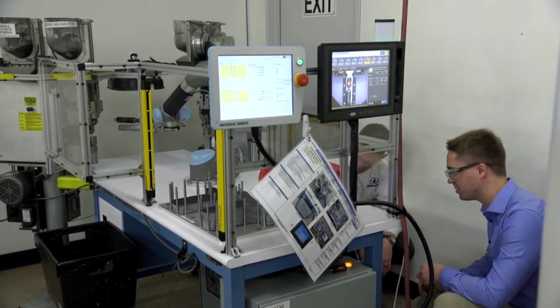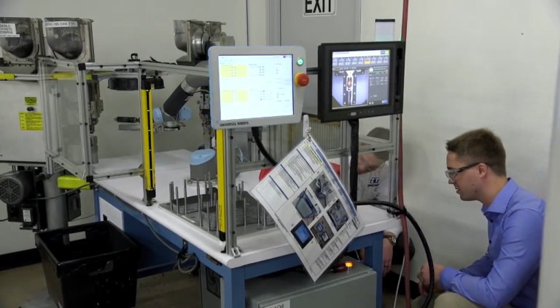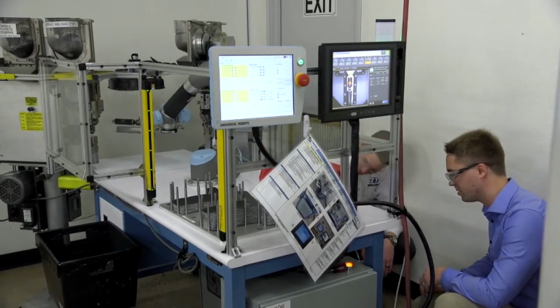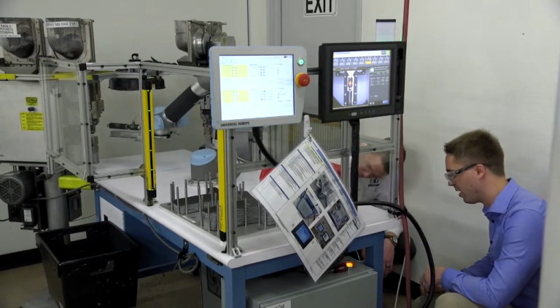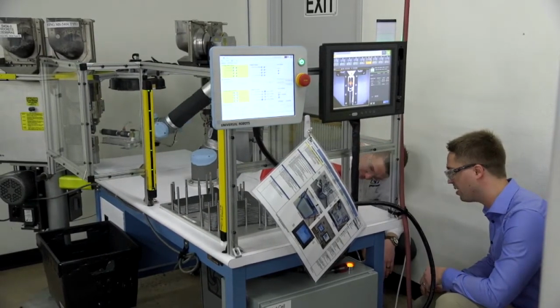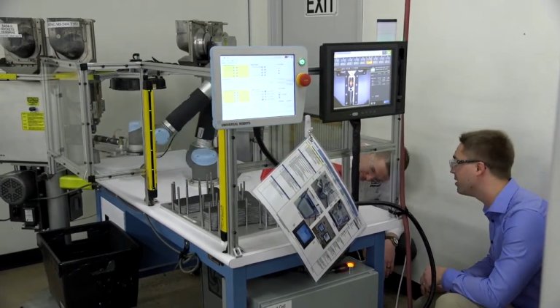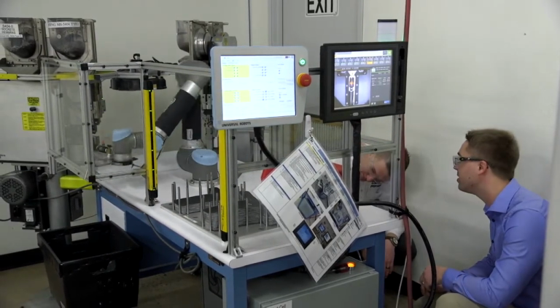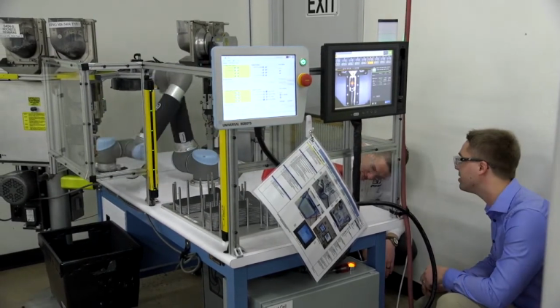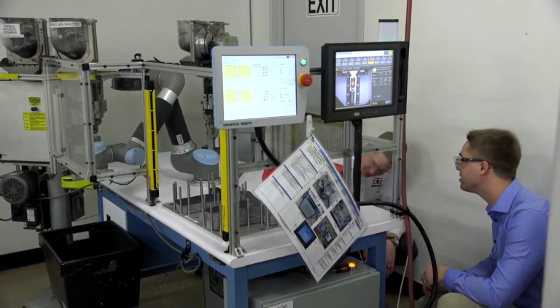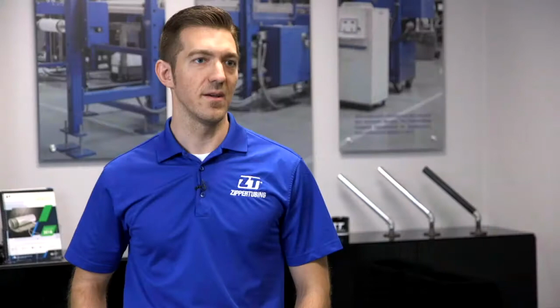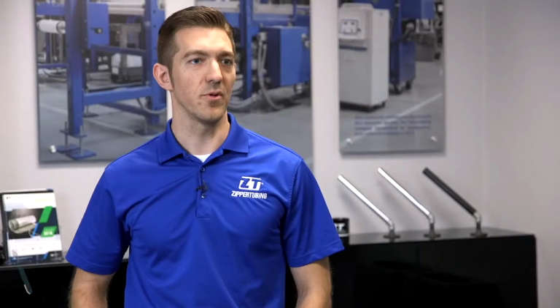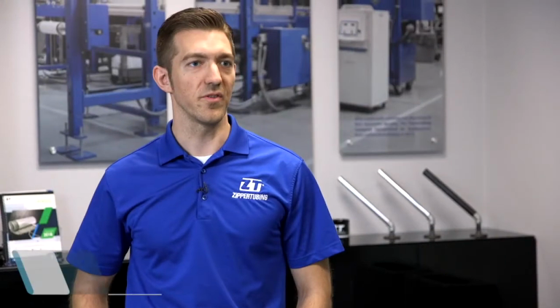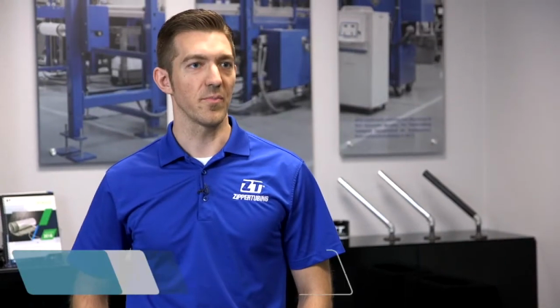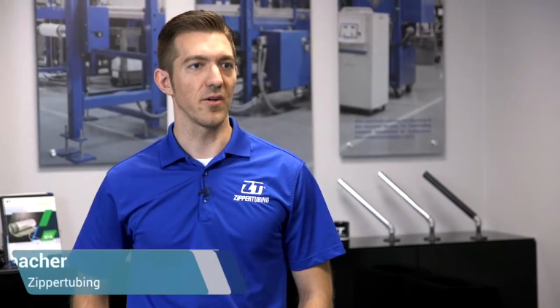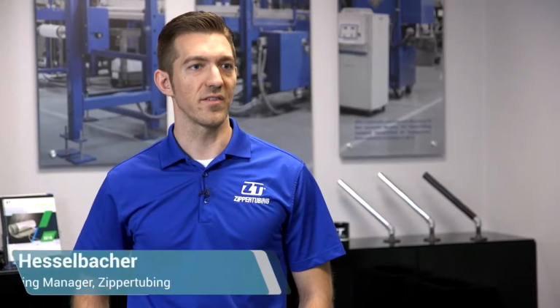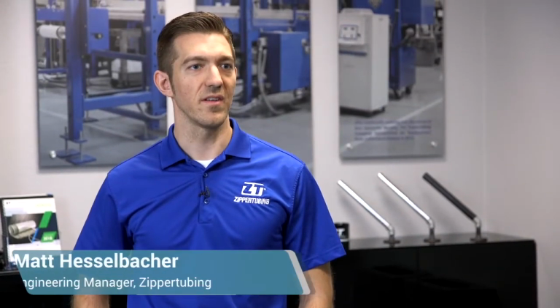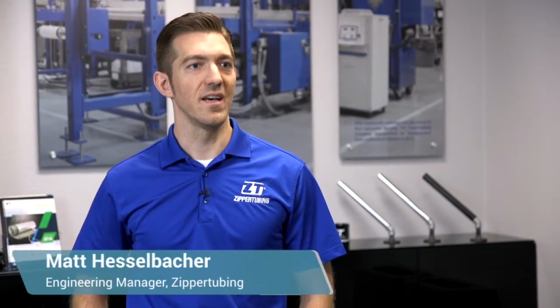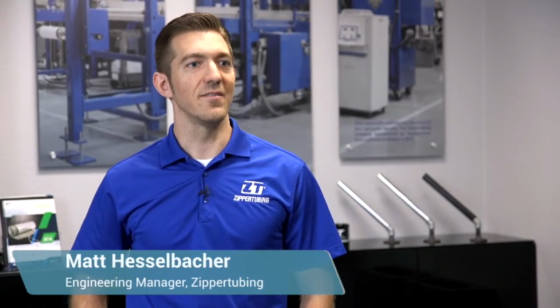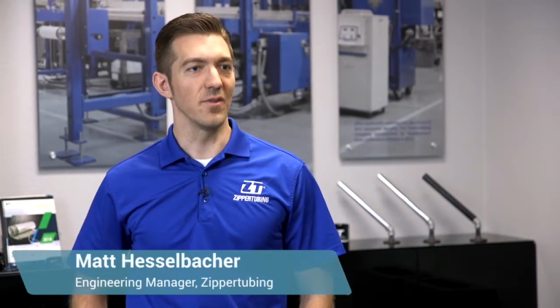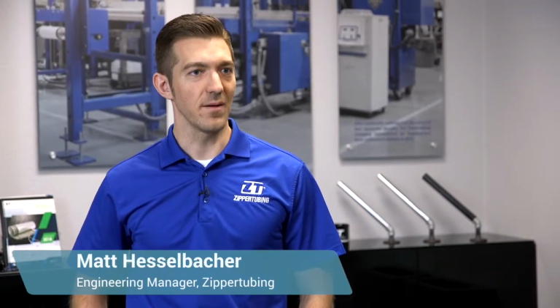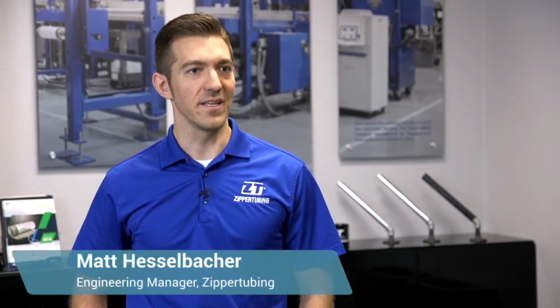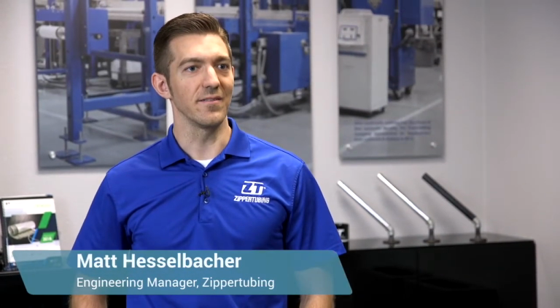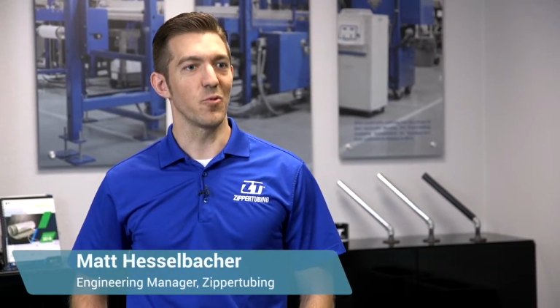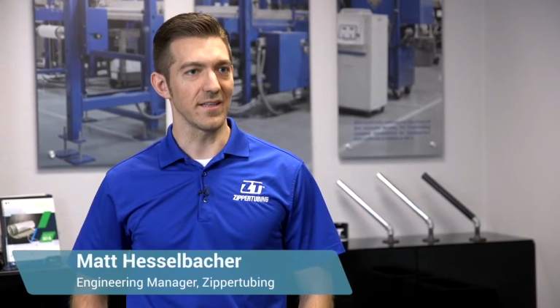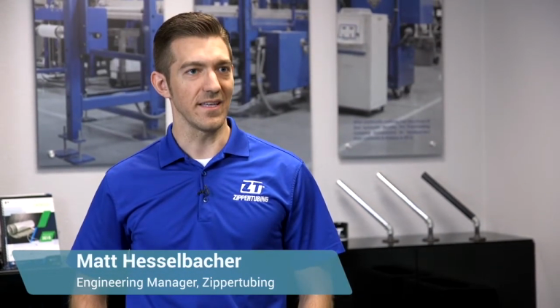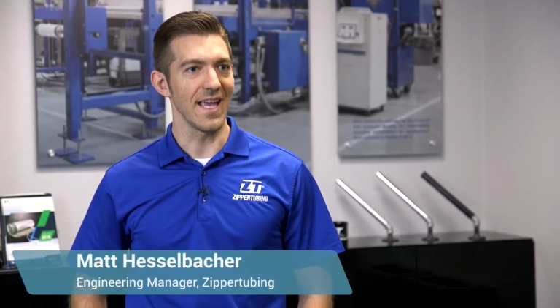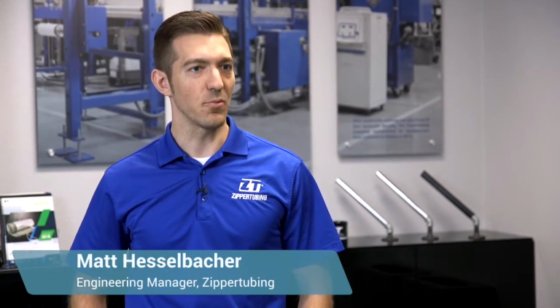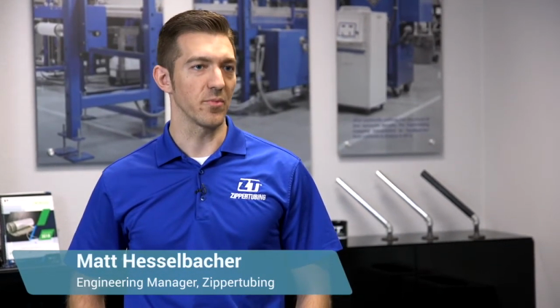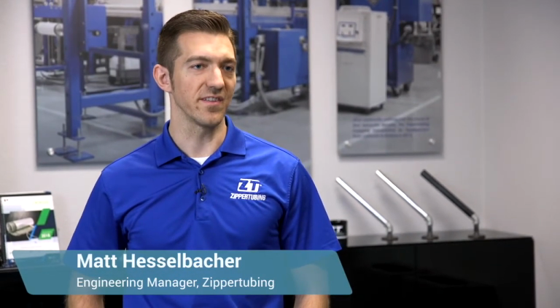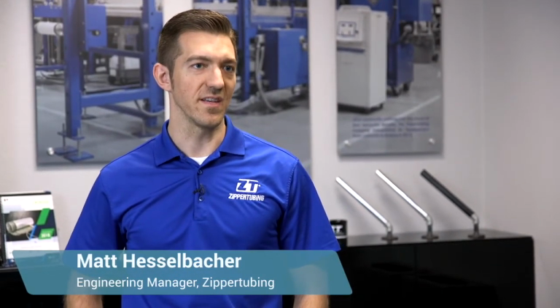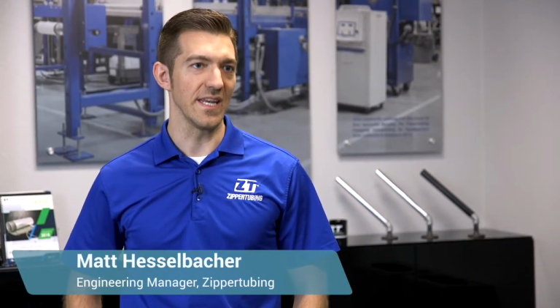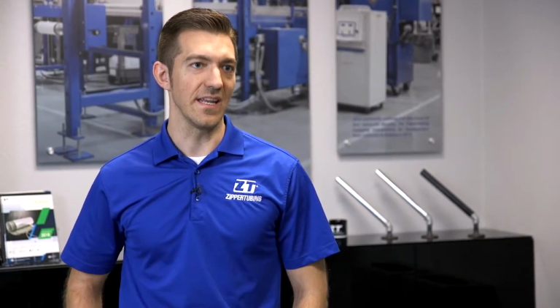We were having a hard time bringing in workers who could produce those parts reliably, quickly, and with the precision that we need.